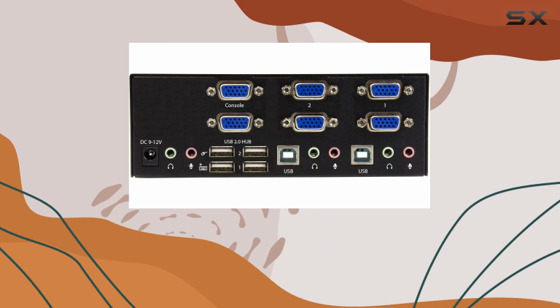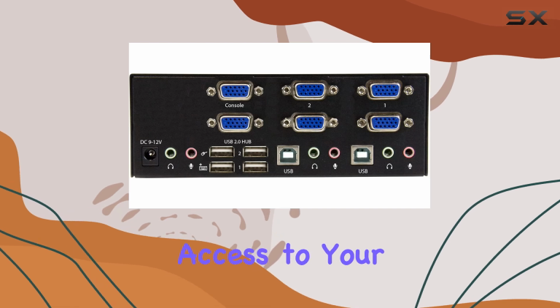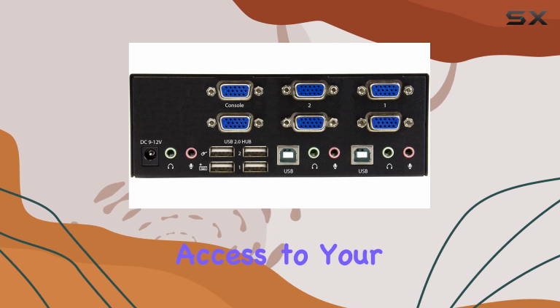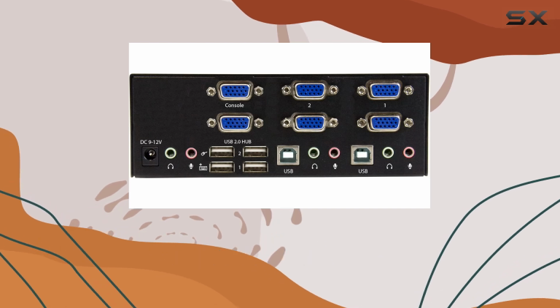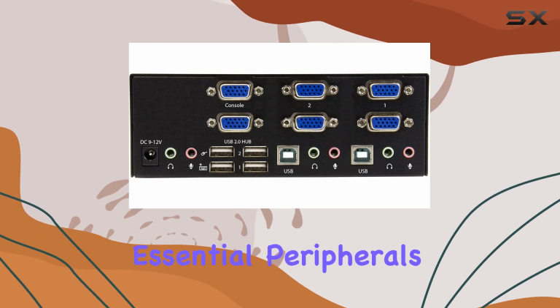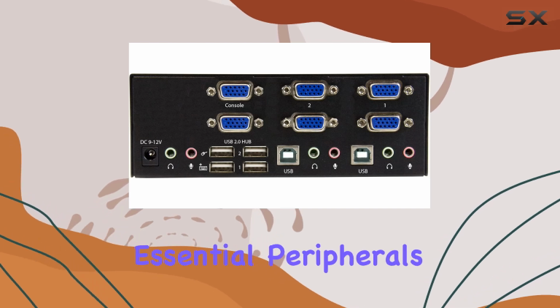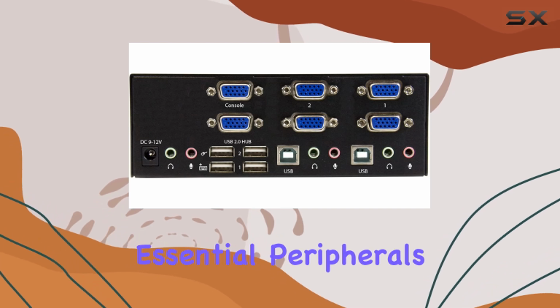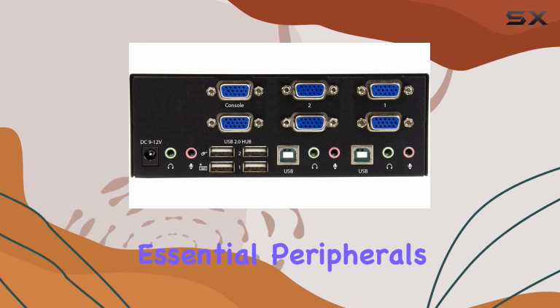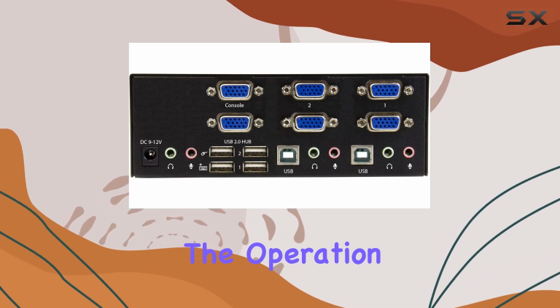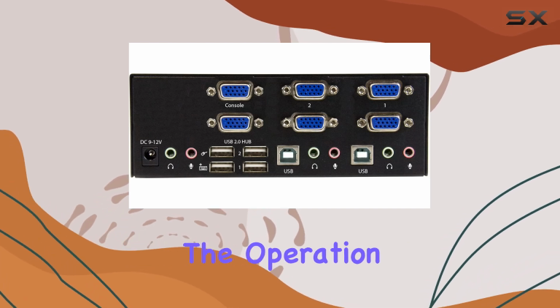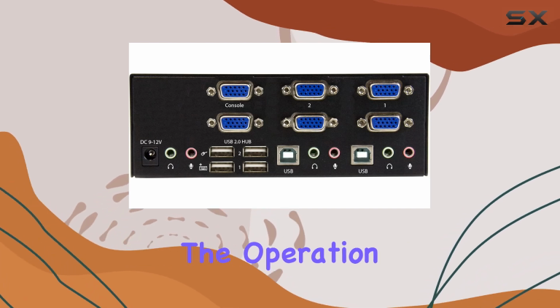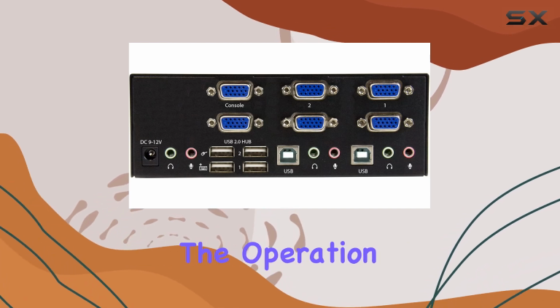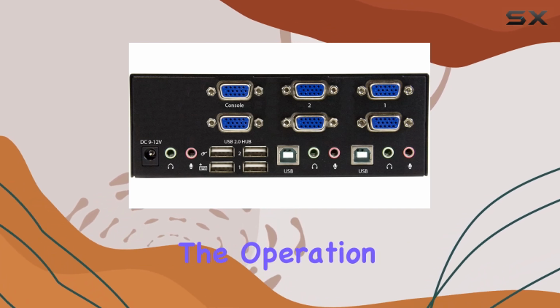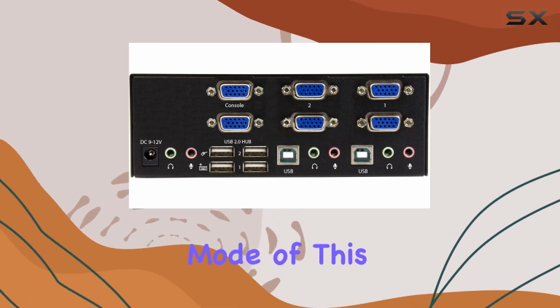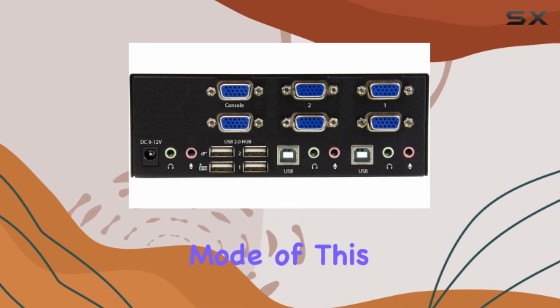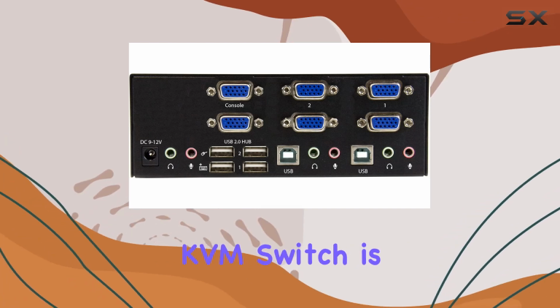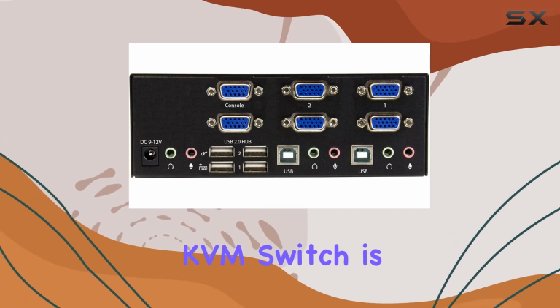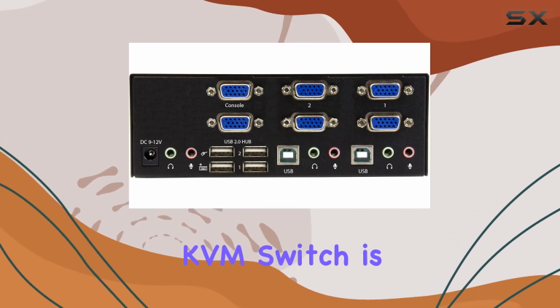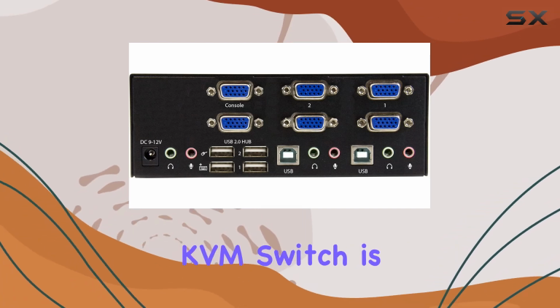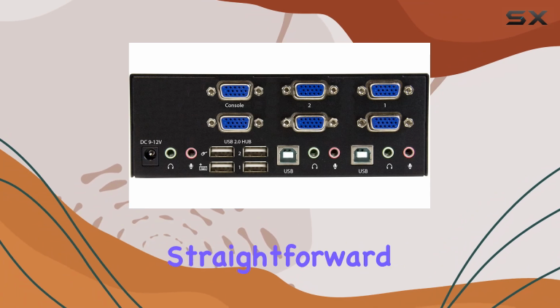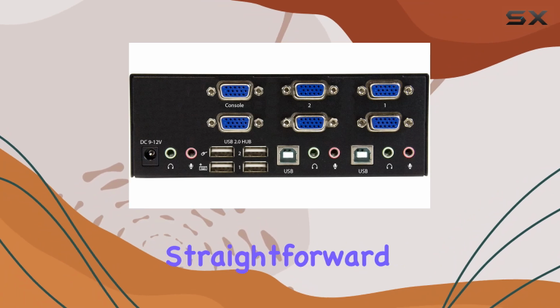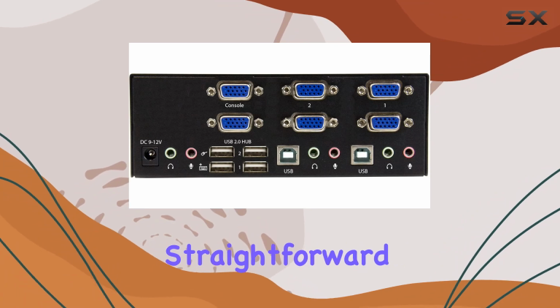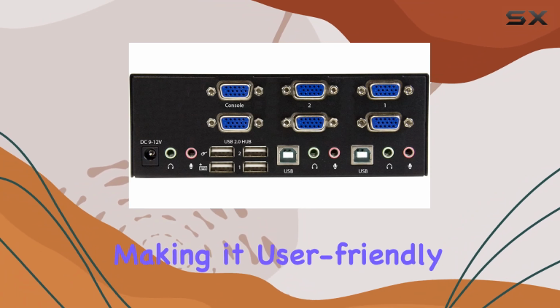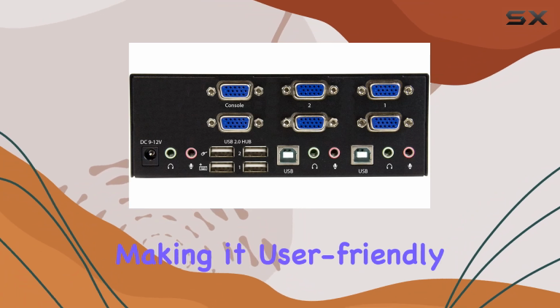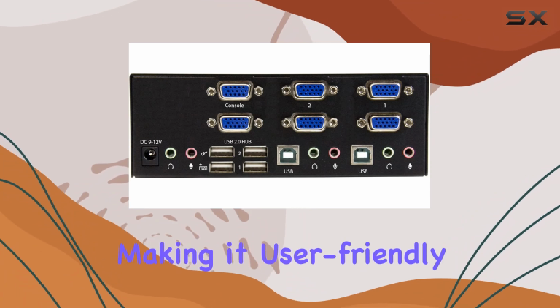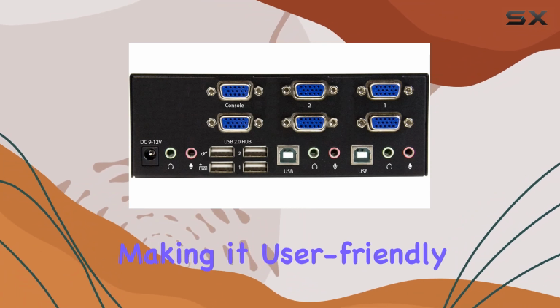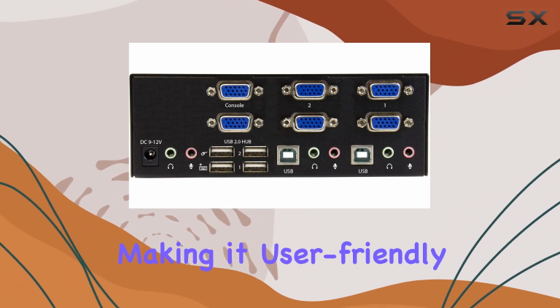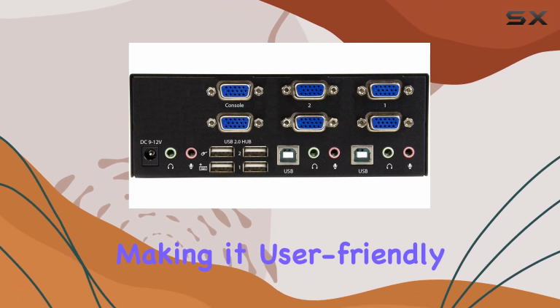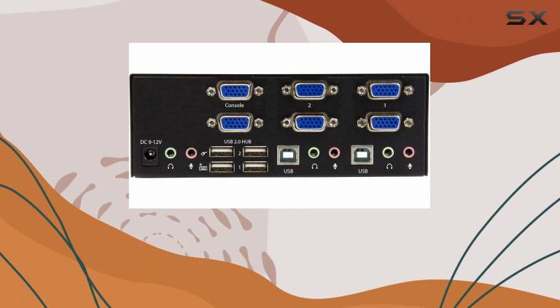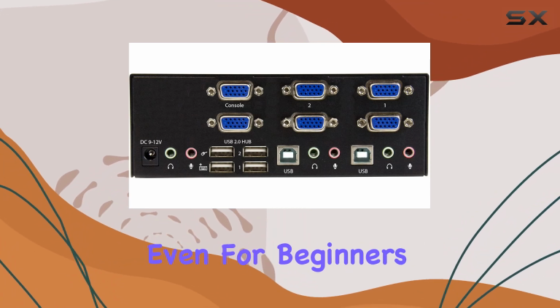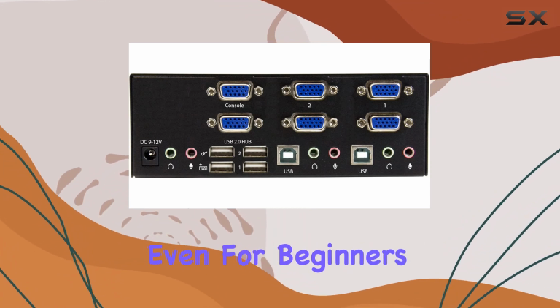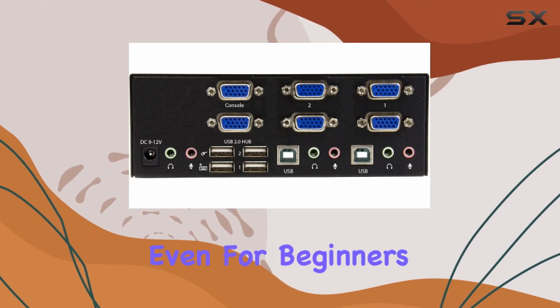With its USB 2.0 connectivity, you can effortlessly switch between computers while maintaining access to your essential peripherals. The operation mode of this KVM switch is straightforward, making it user-friendly even for beginners.